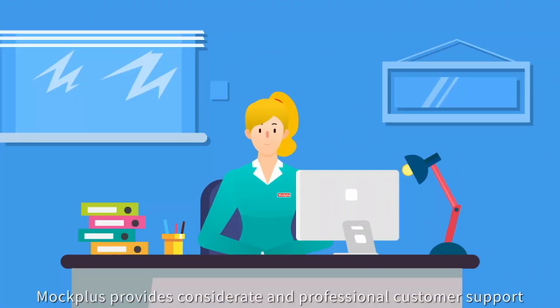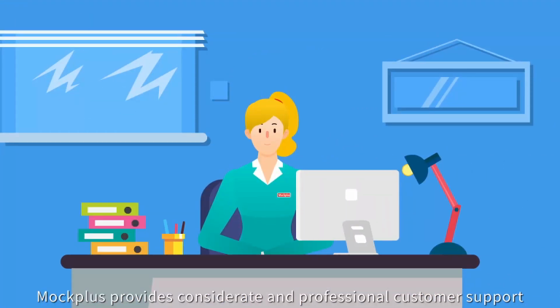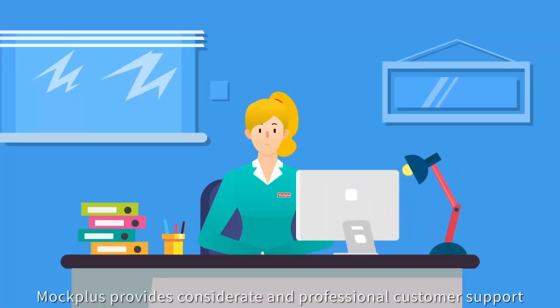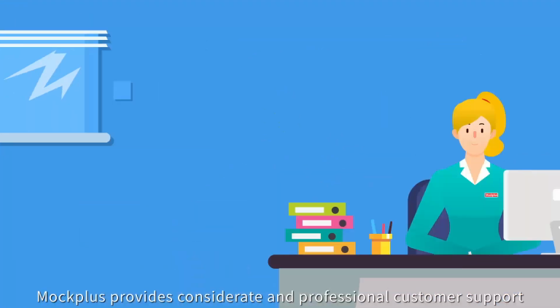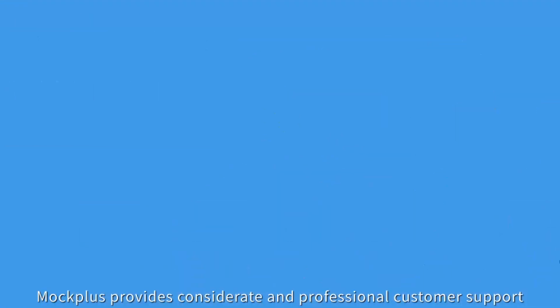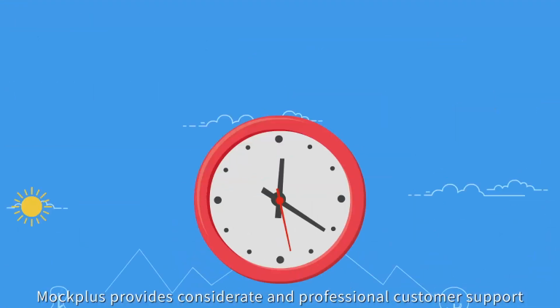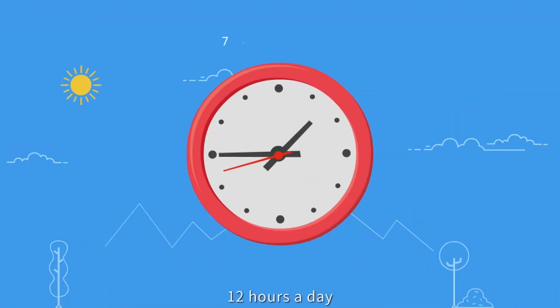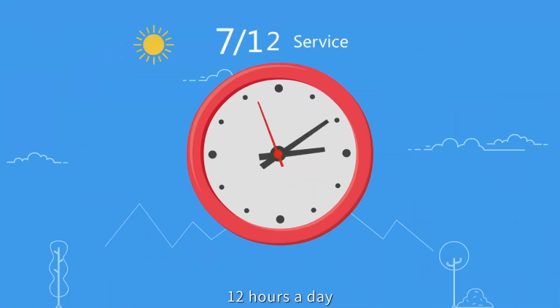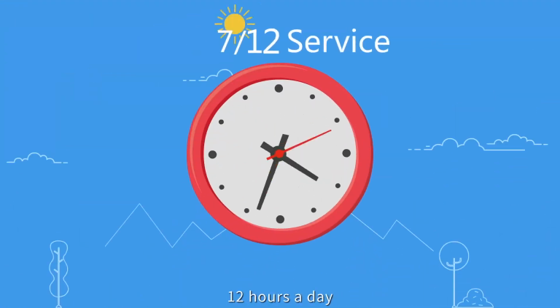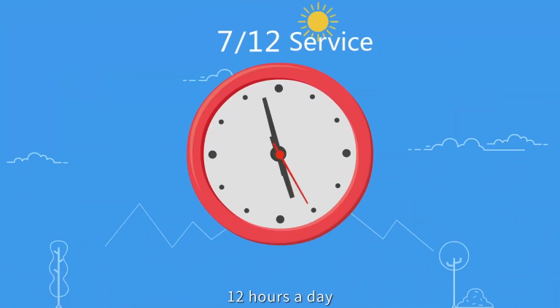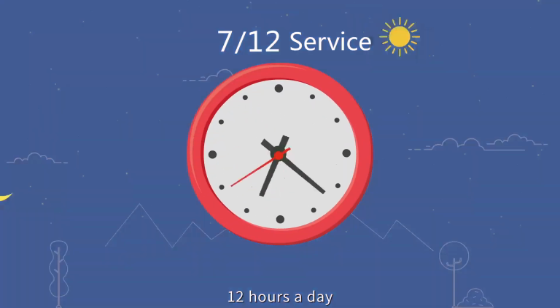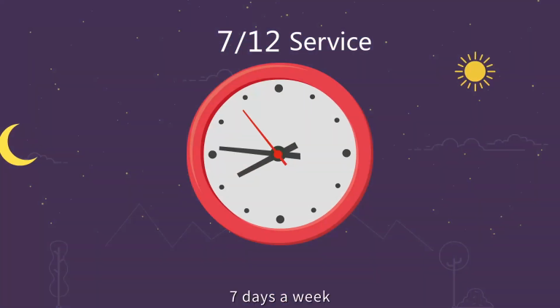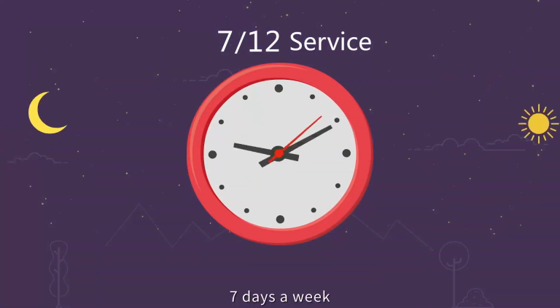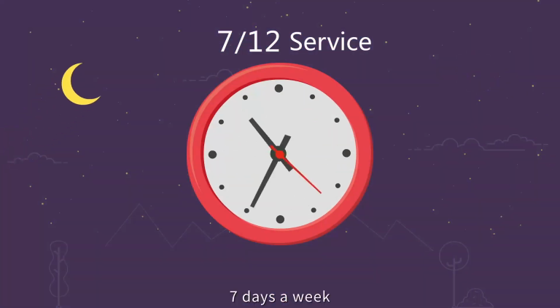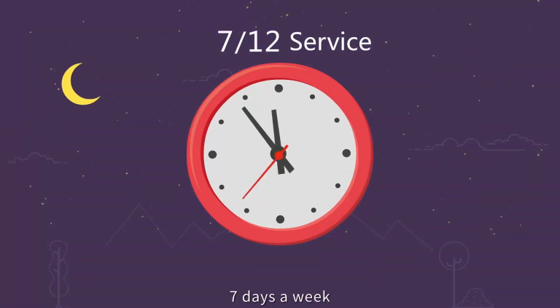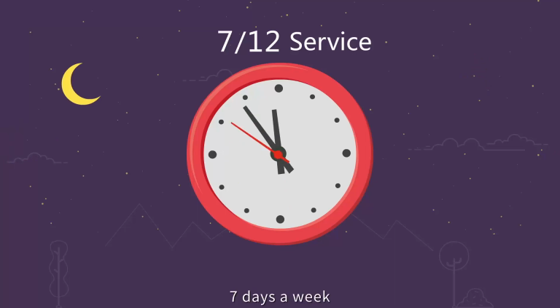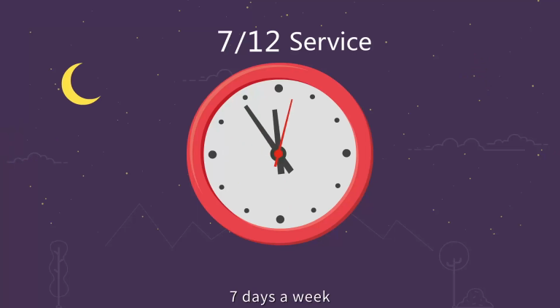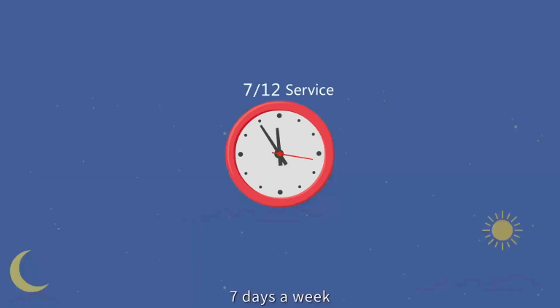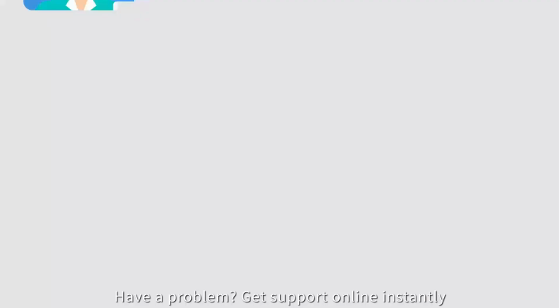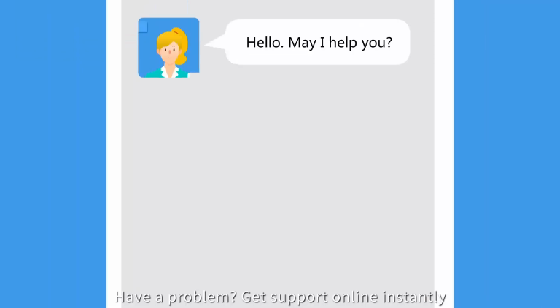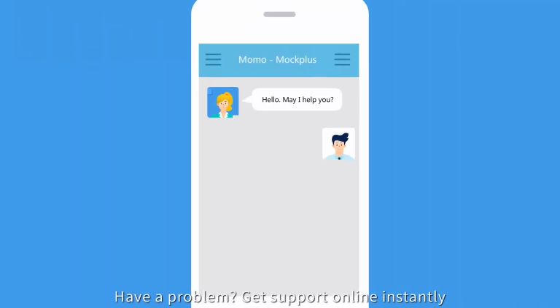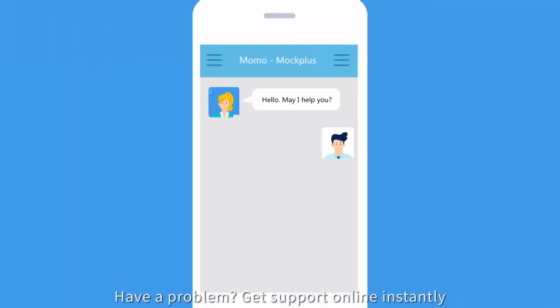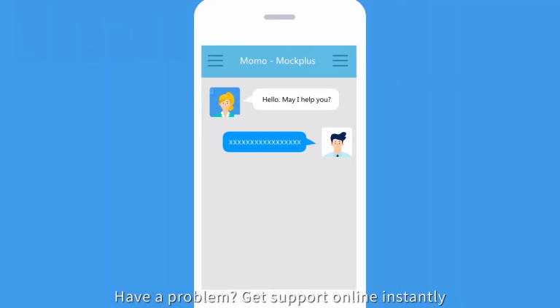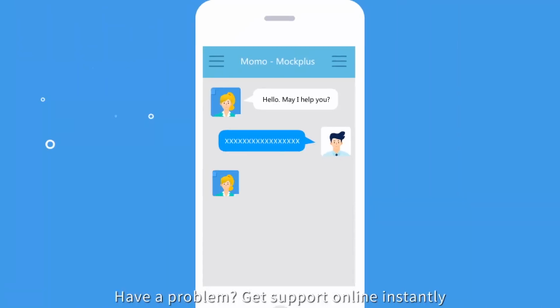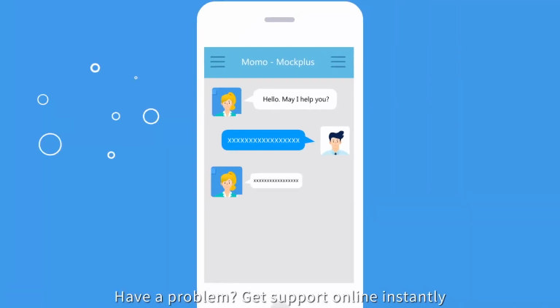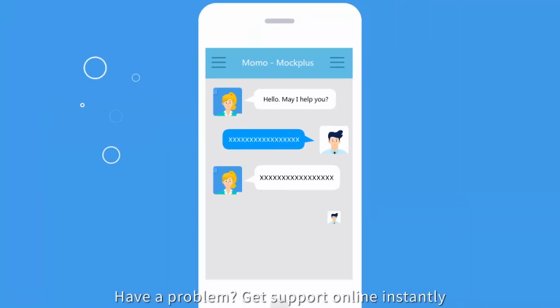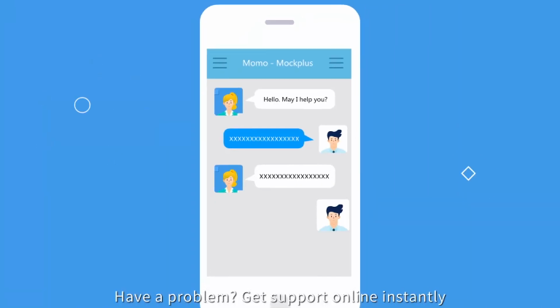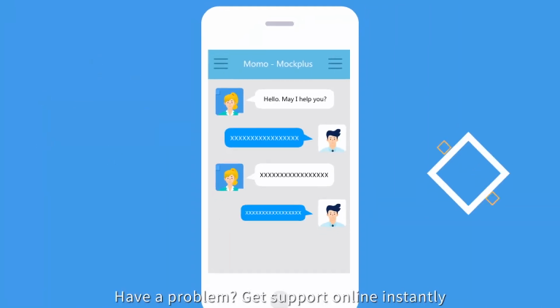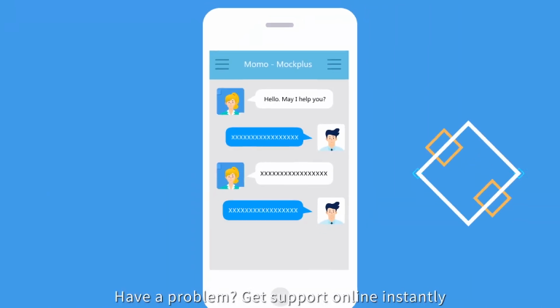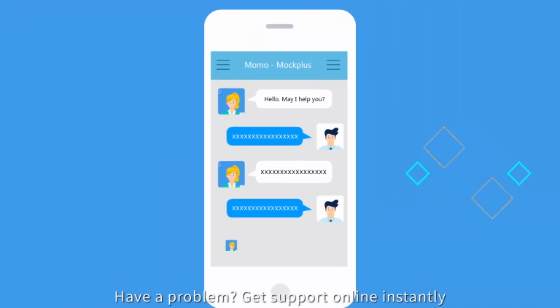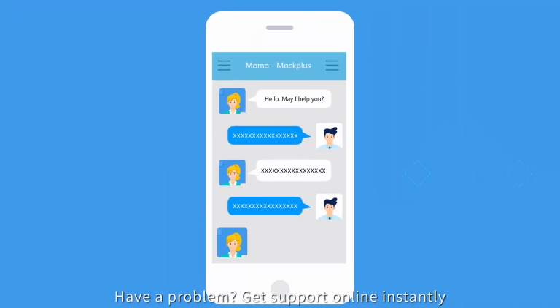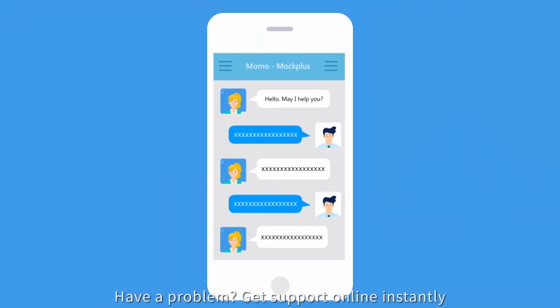Mockplus provides considerate and professional customer support, 12 hours a day, 7 days a week. Have a problem? Get support online instantly.